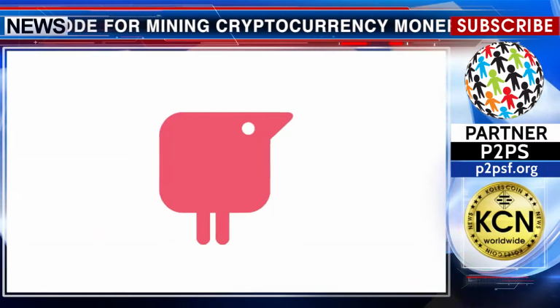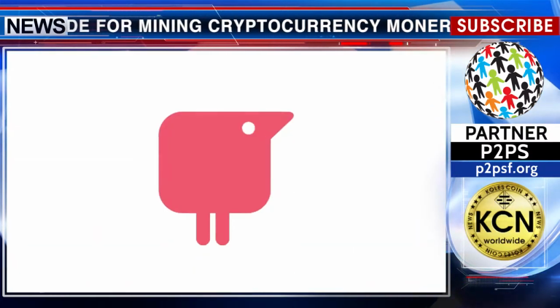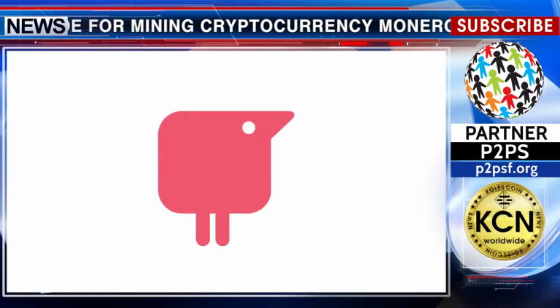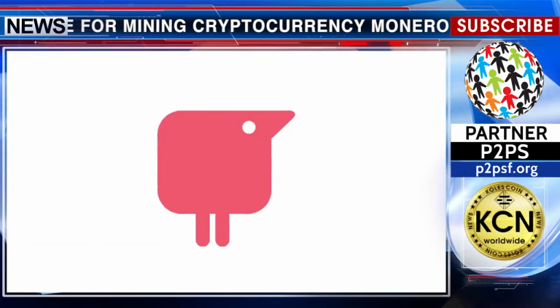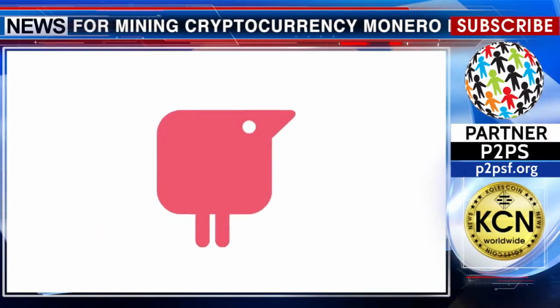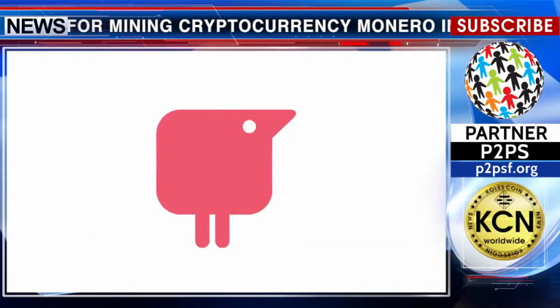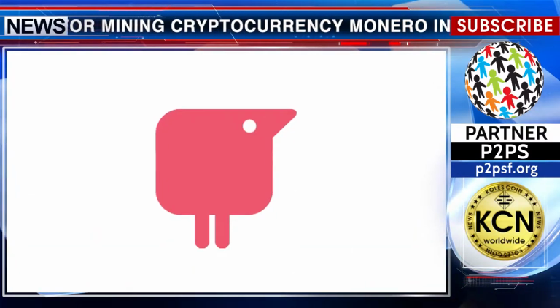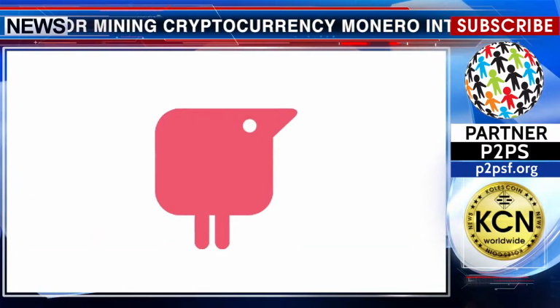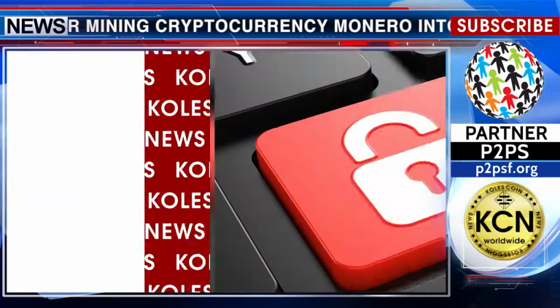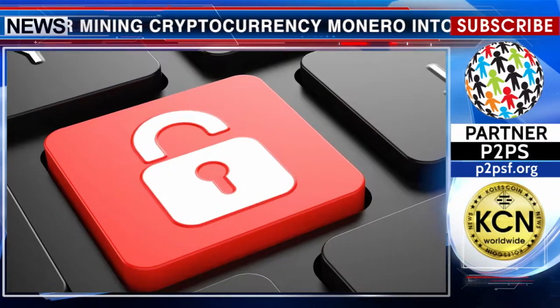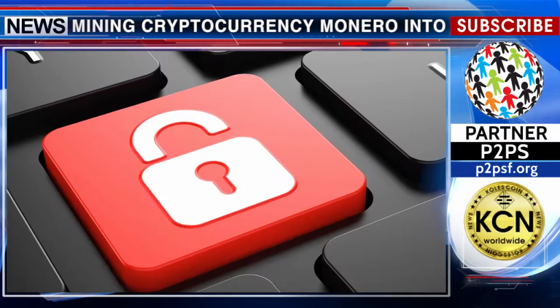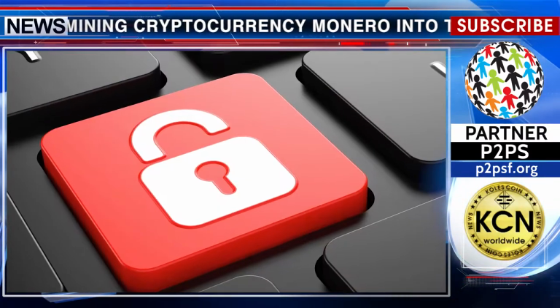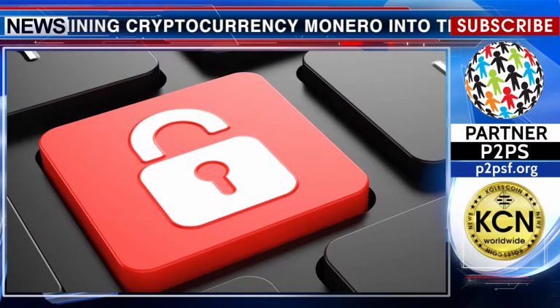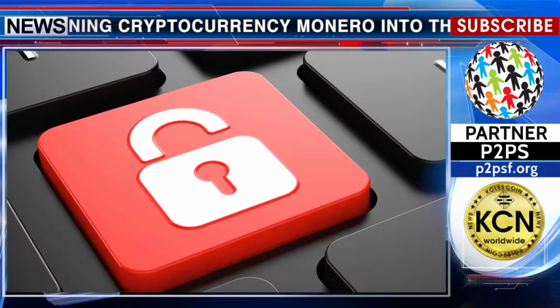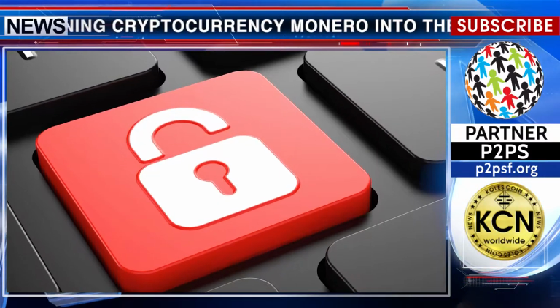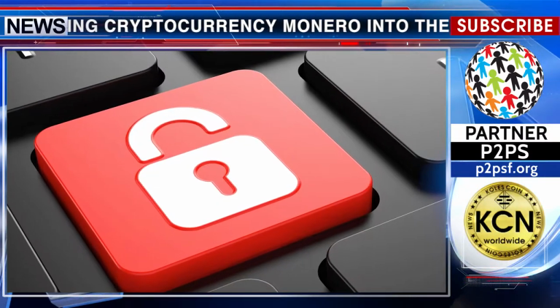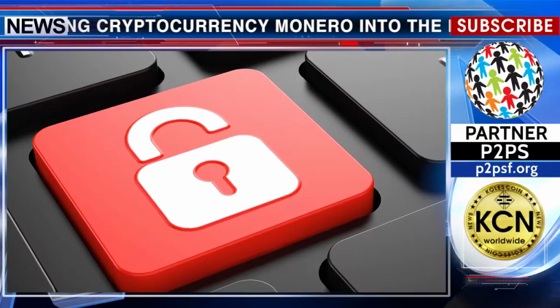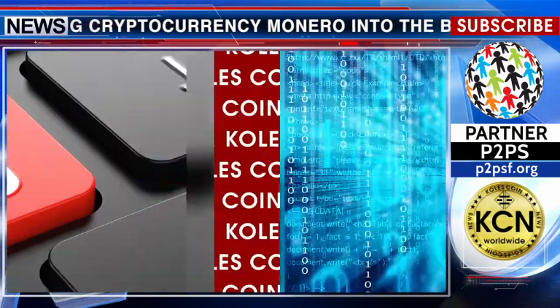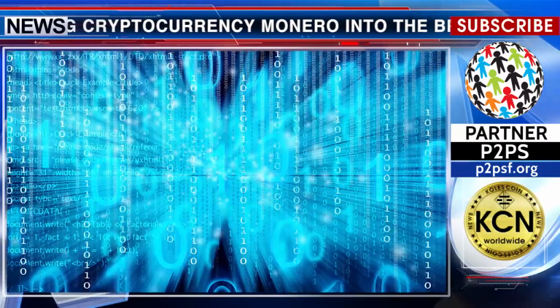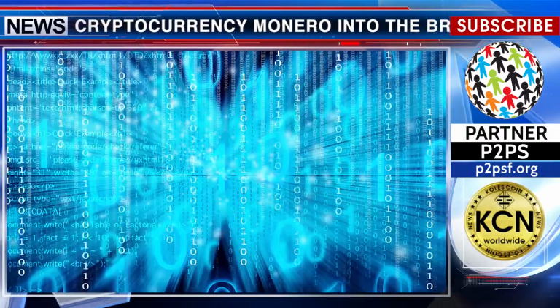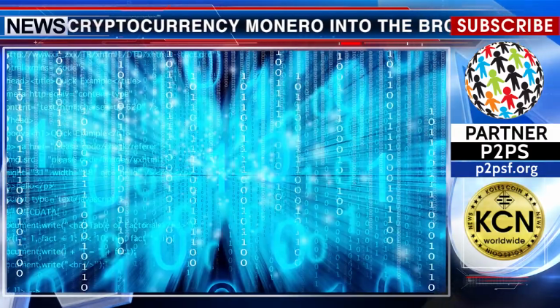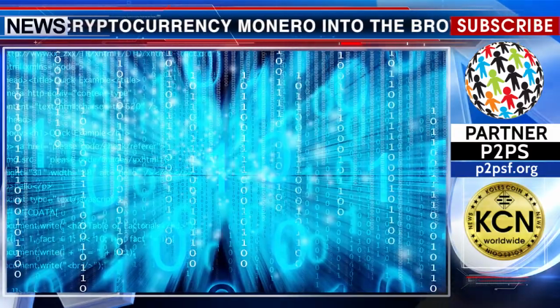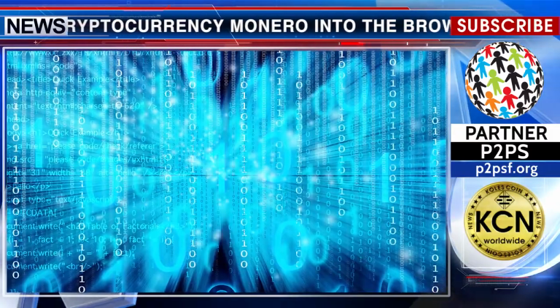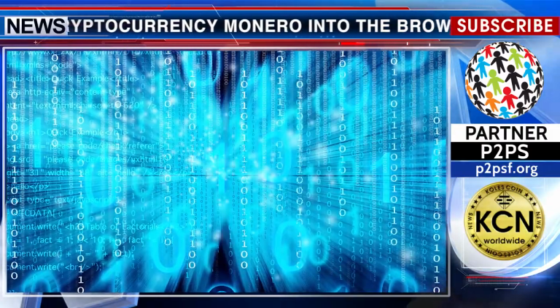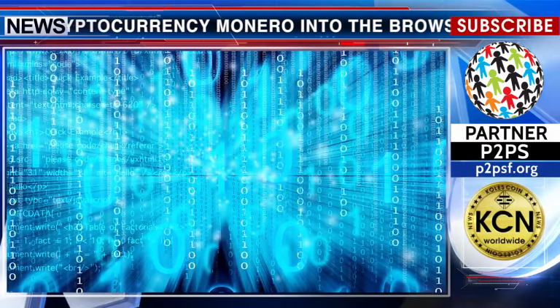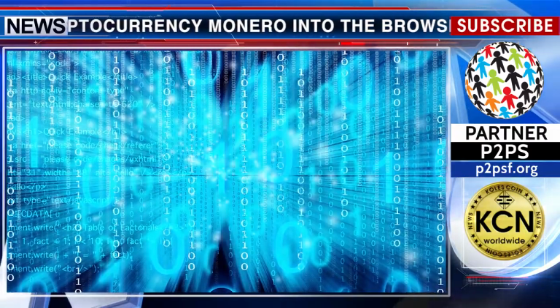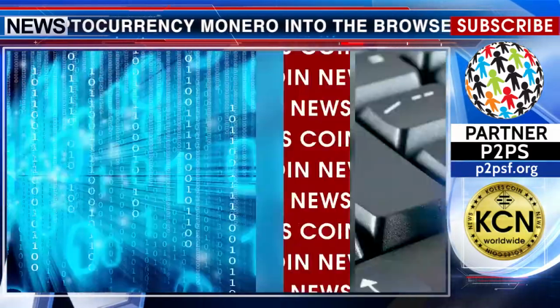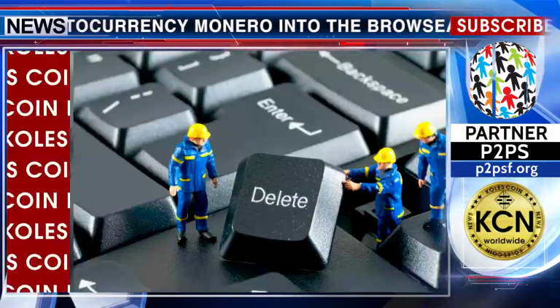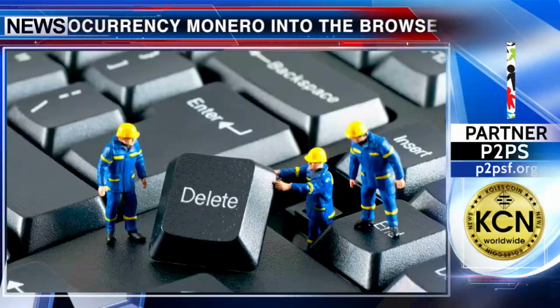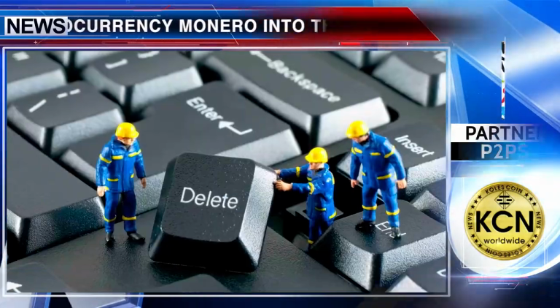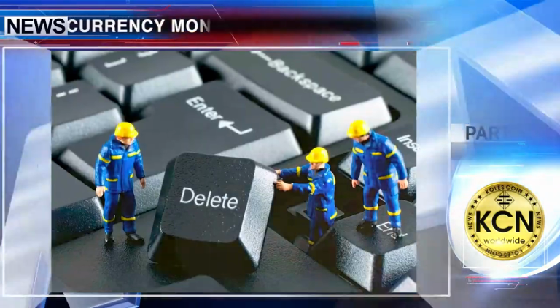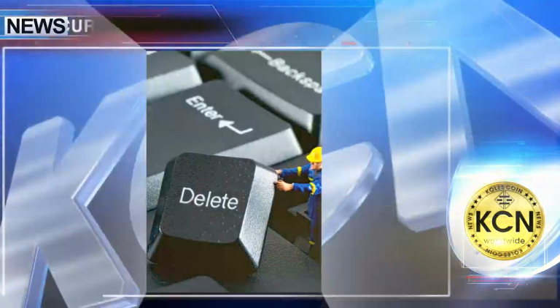Meanwhile, TextHelp stated that it had disabled the program for the duration of the investigation.